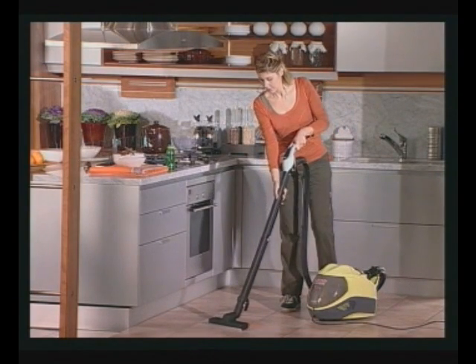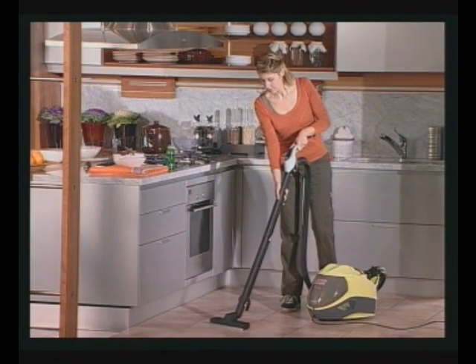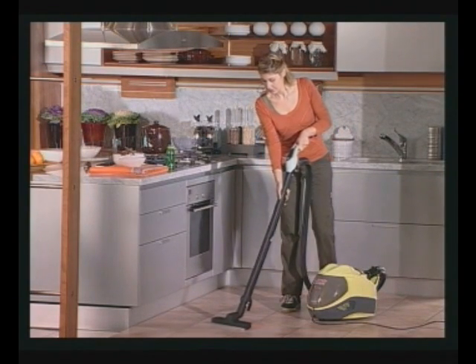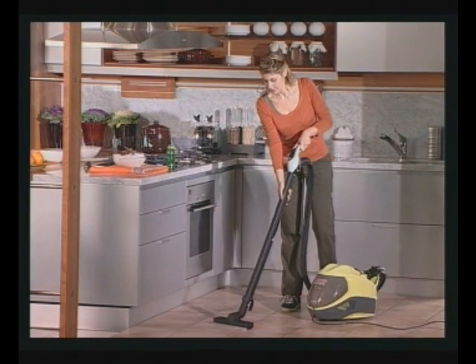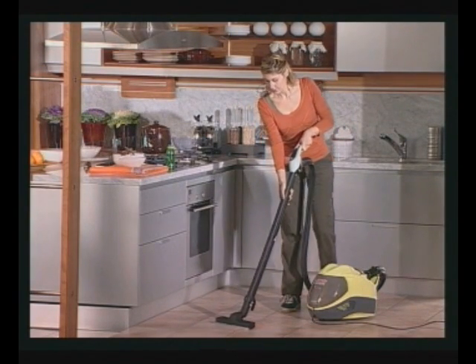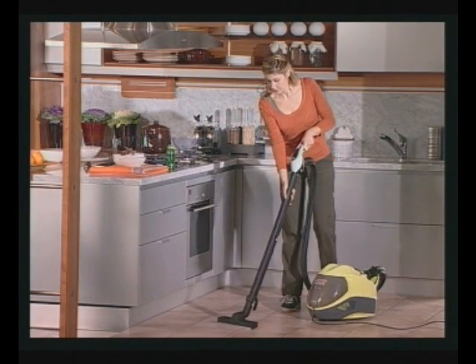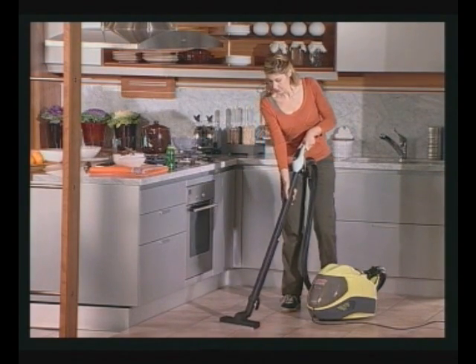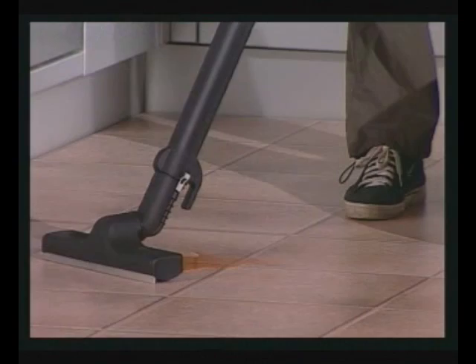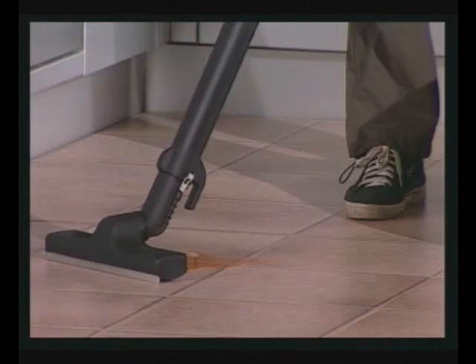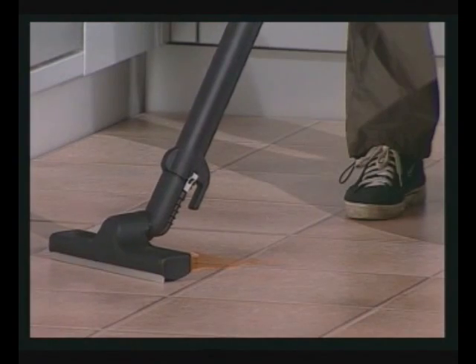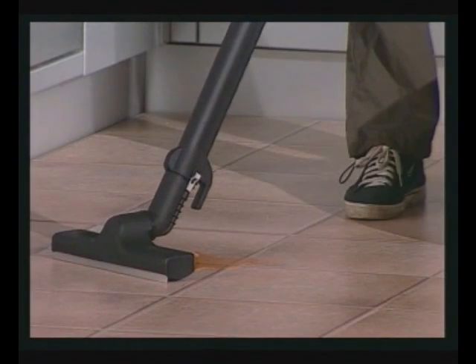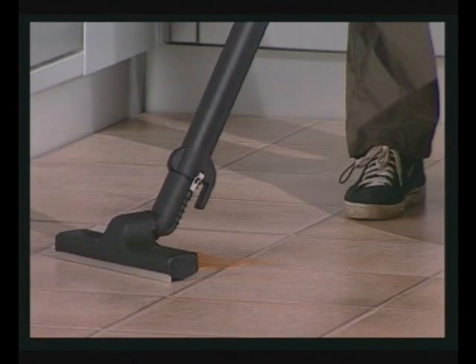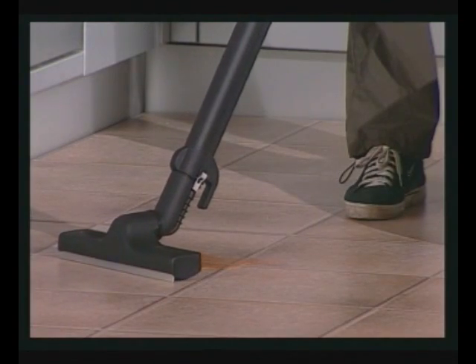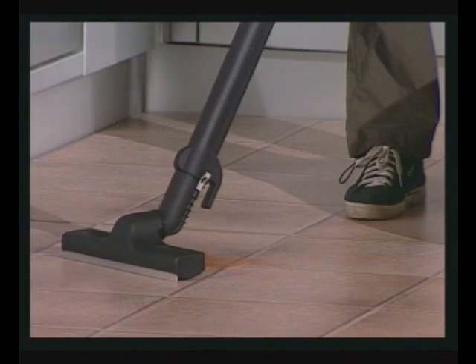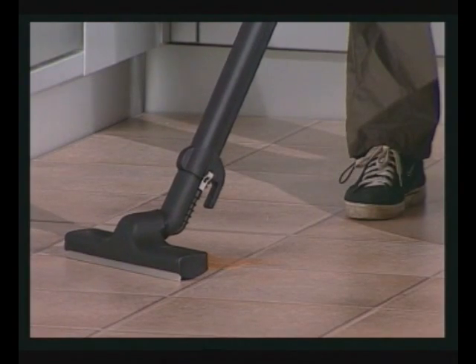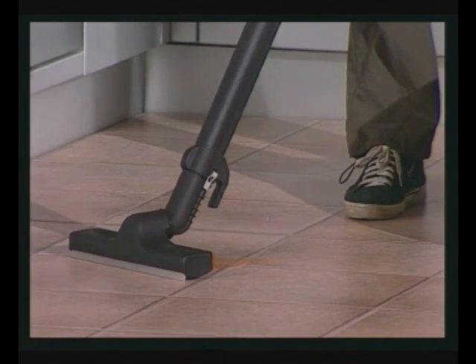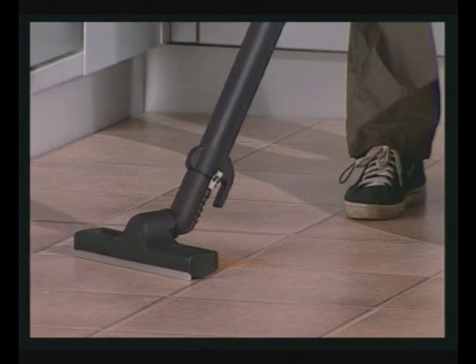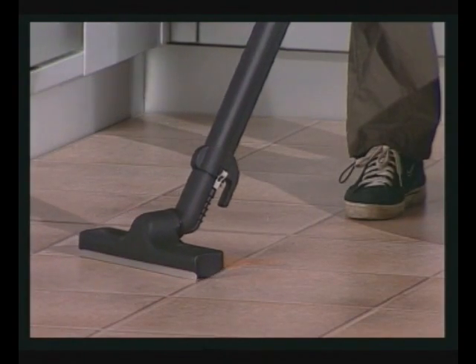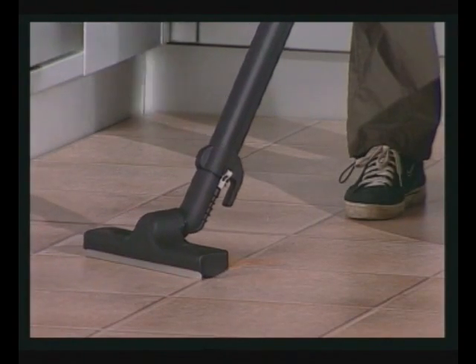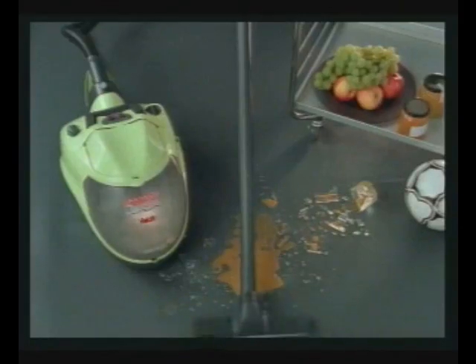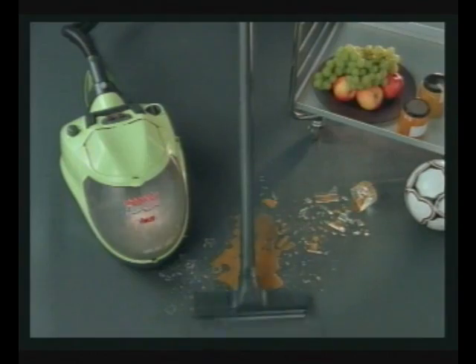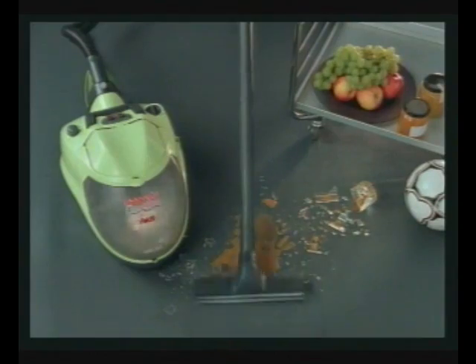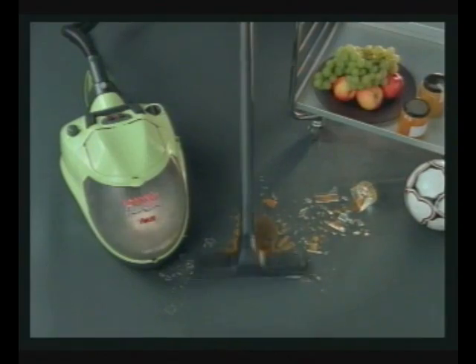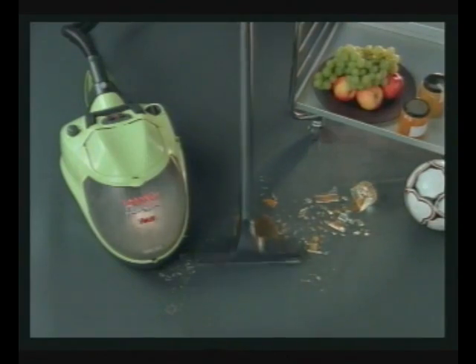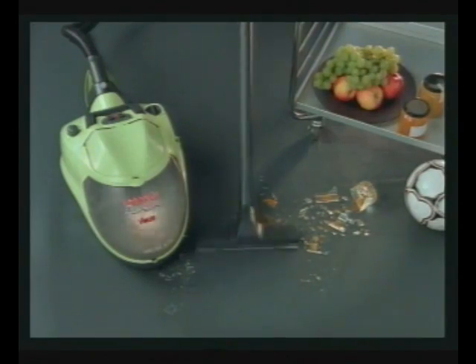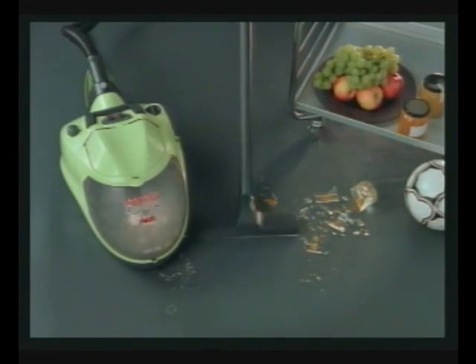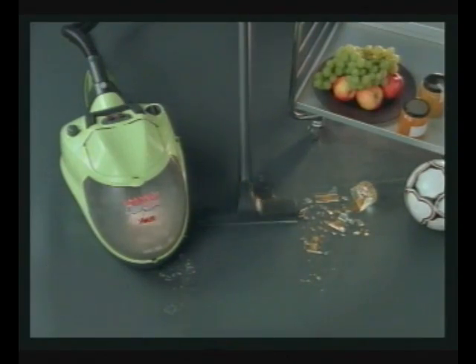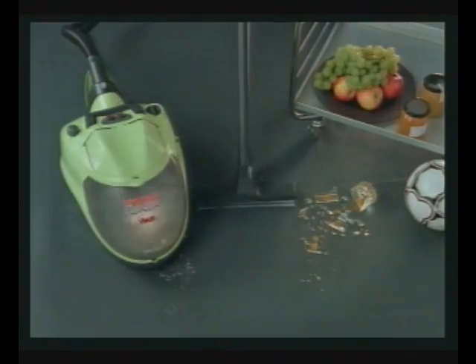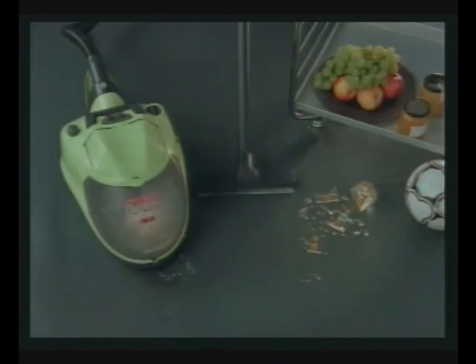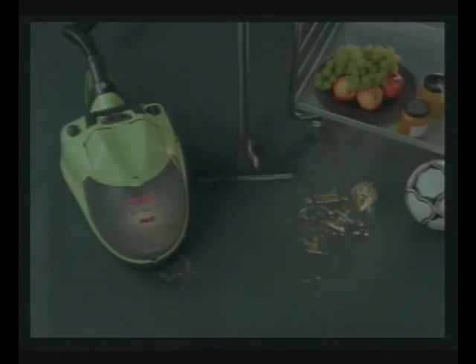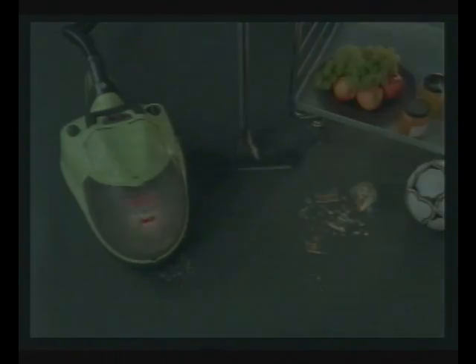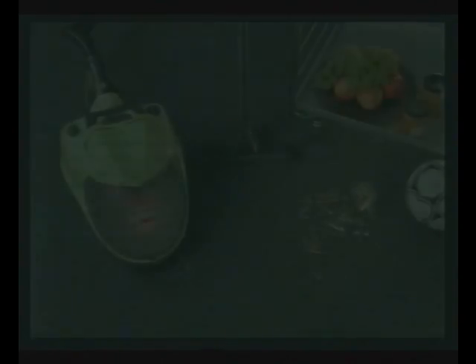Vaporetto L'Ecoaspira can also suck up liquids and broken glass, cleaning up minor domestic accidents in a flash.